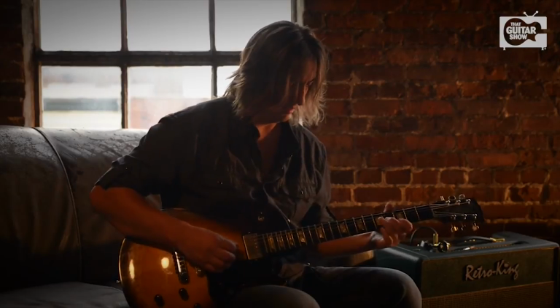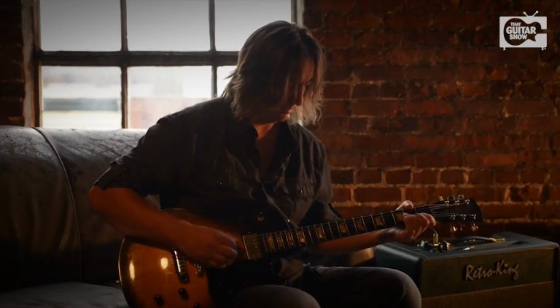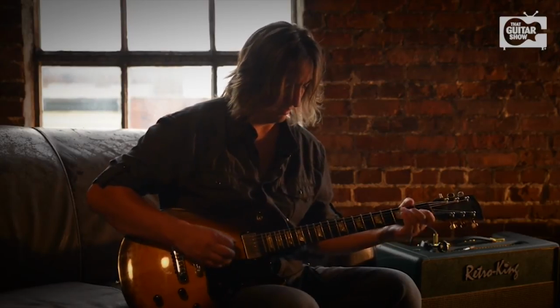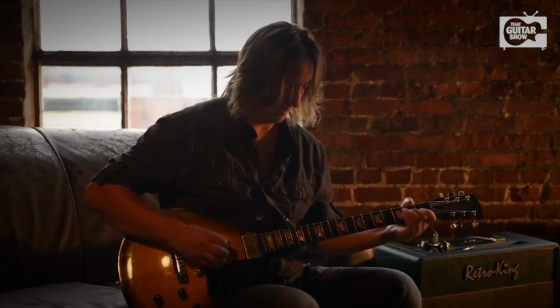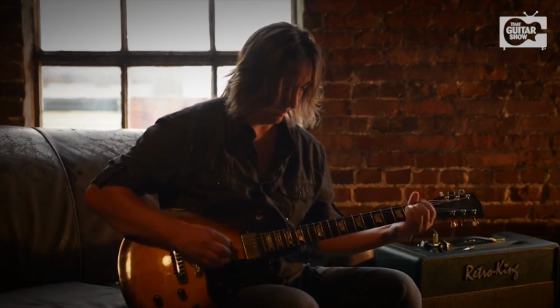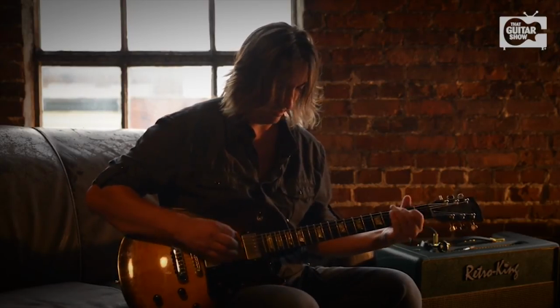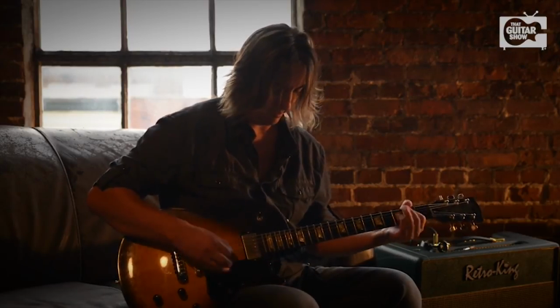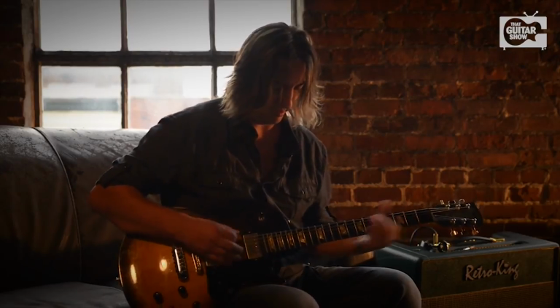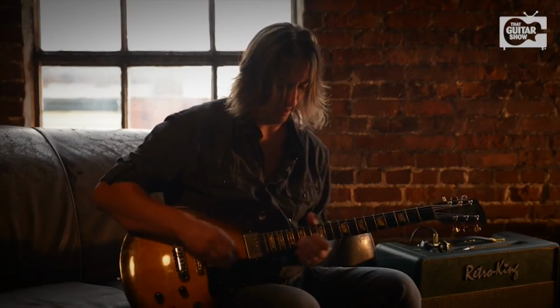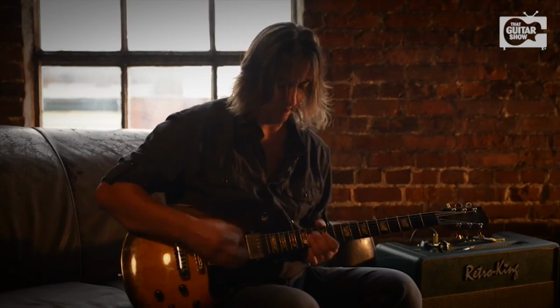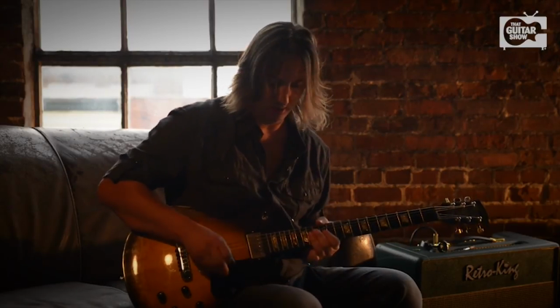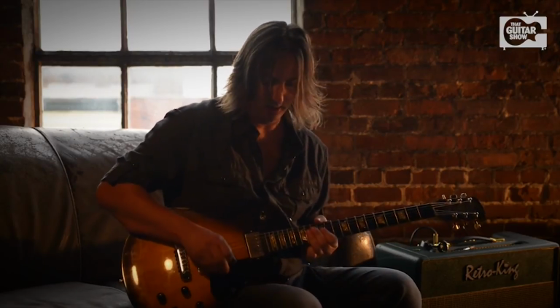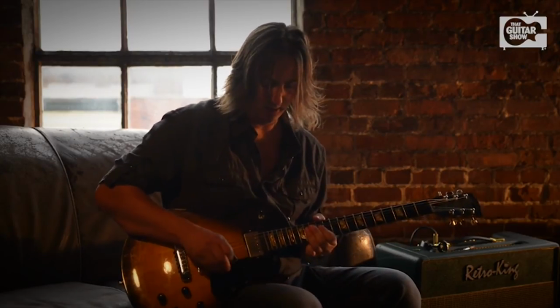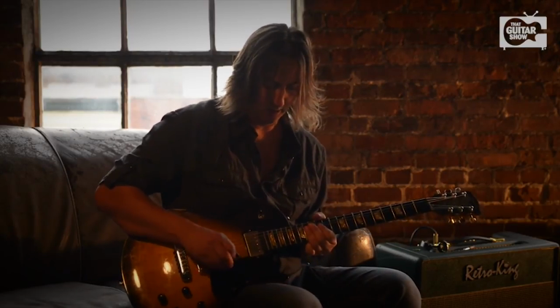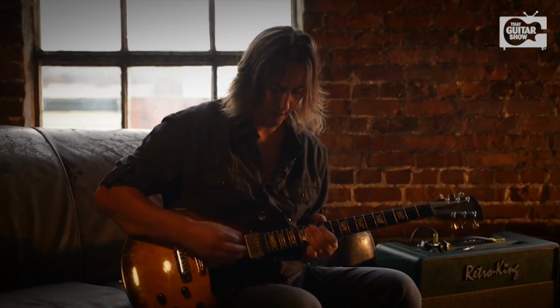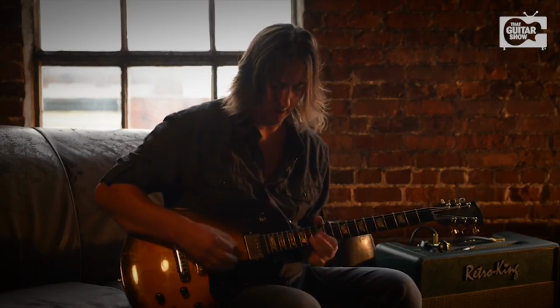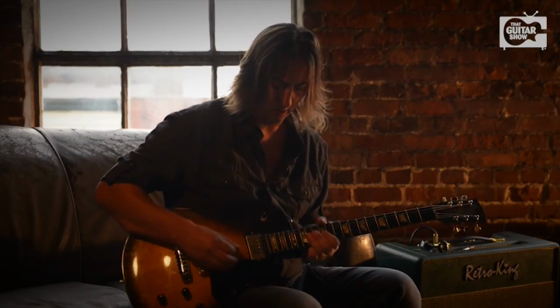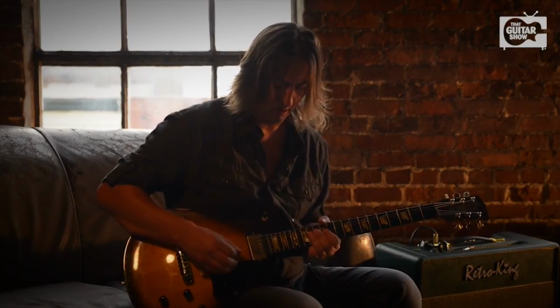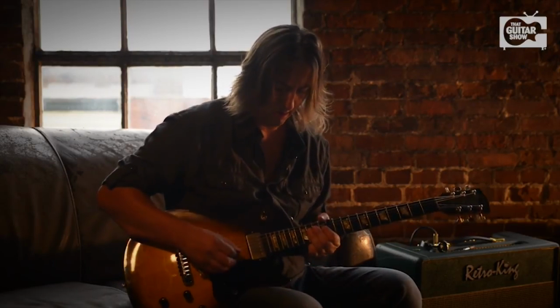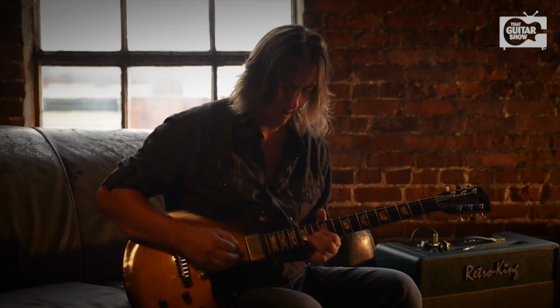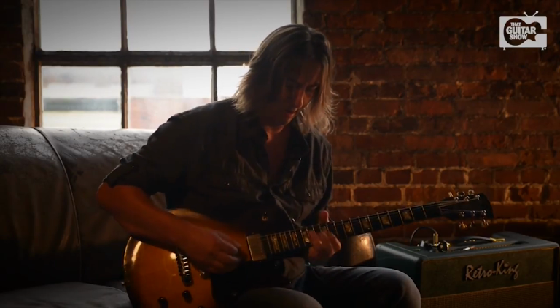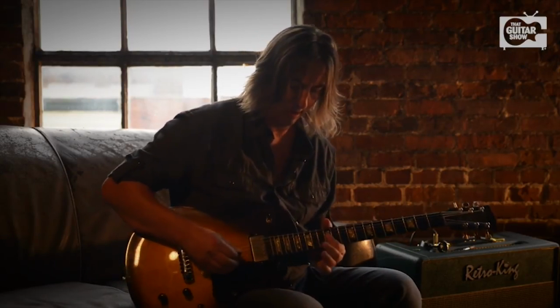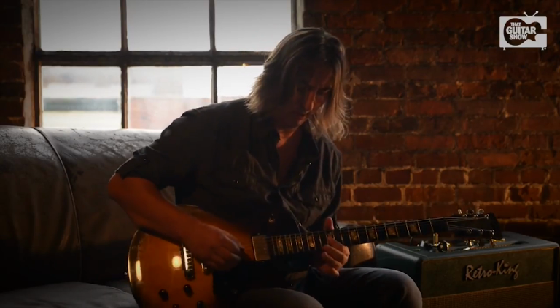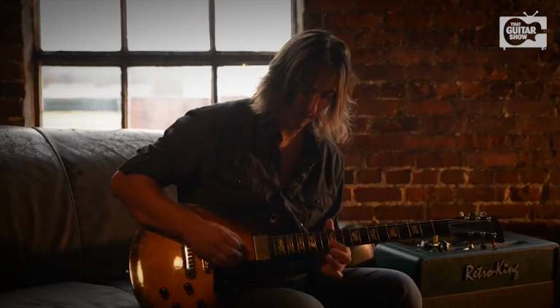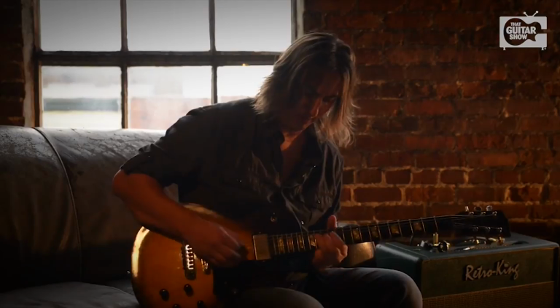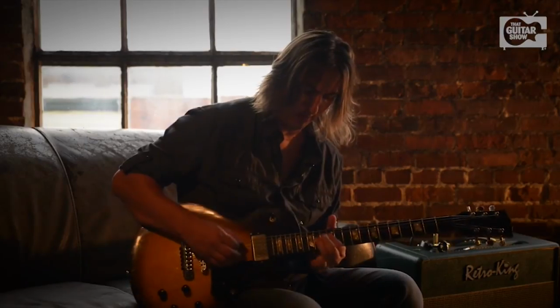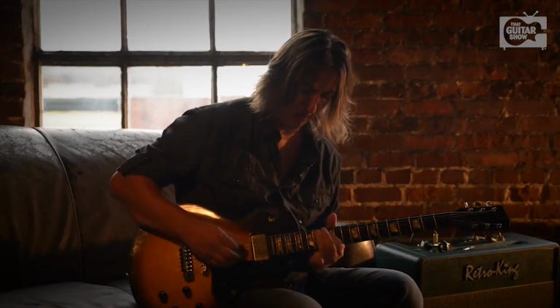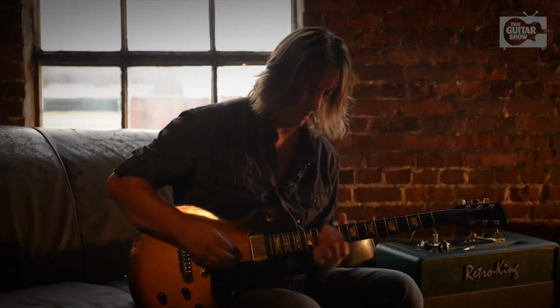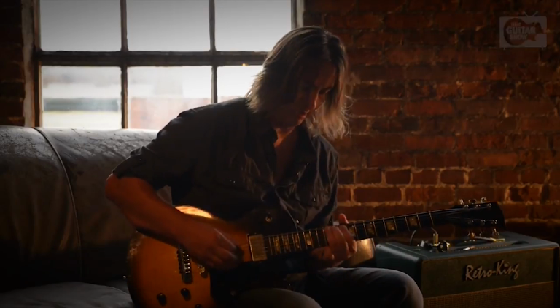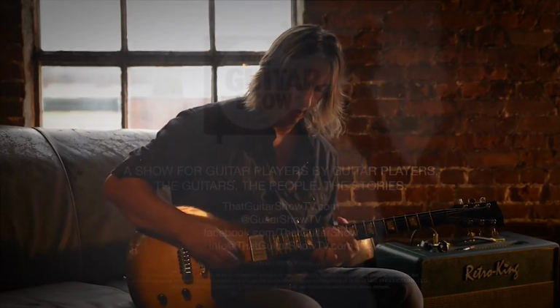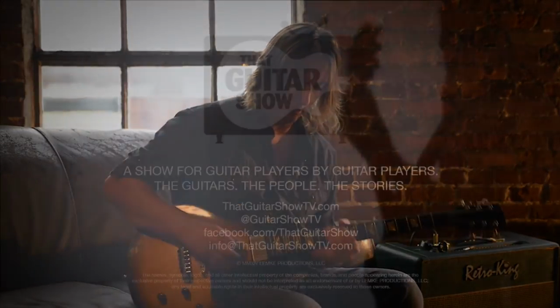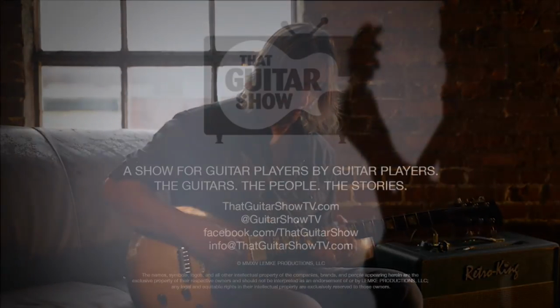It'll be a great addition to anybody's board or studio. Thank you for watching. I'm Tony Pascoe.